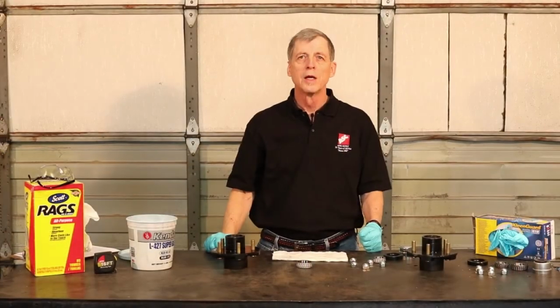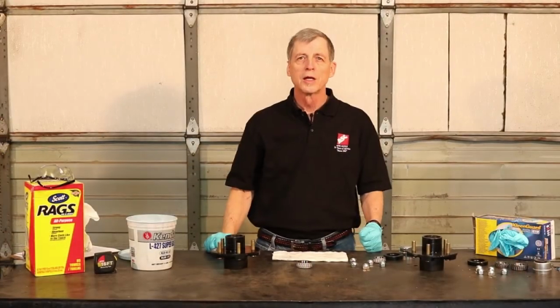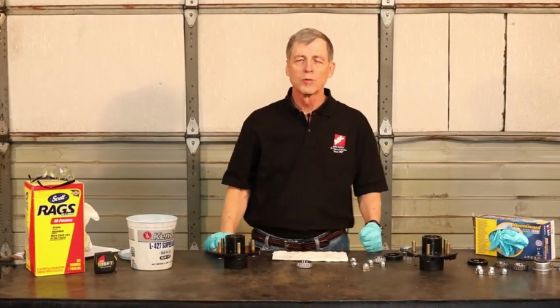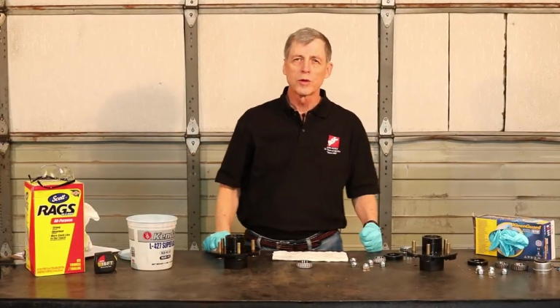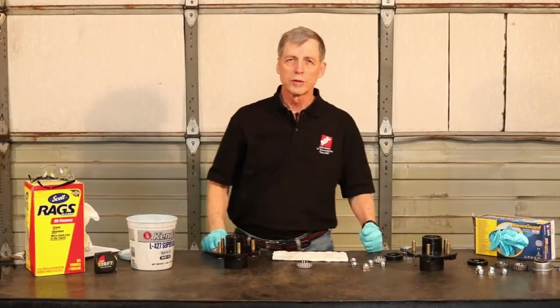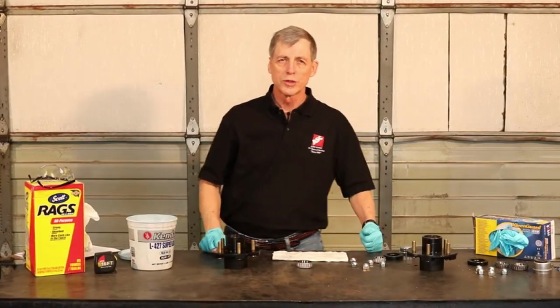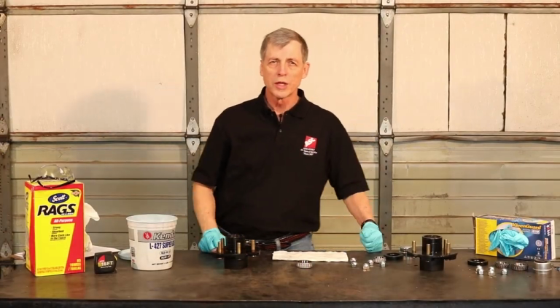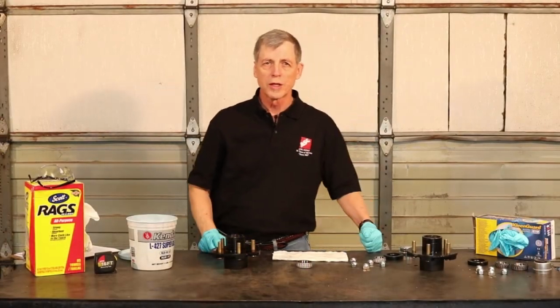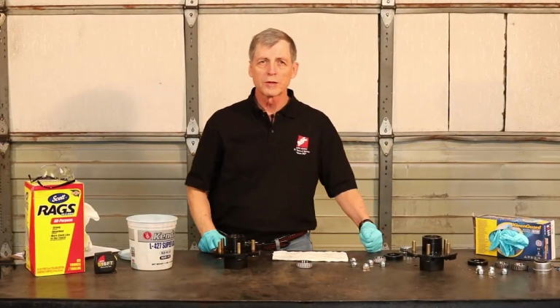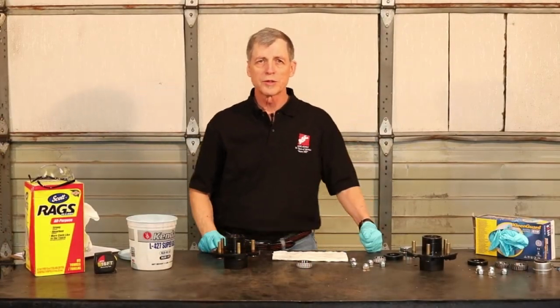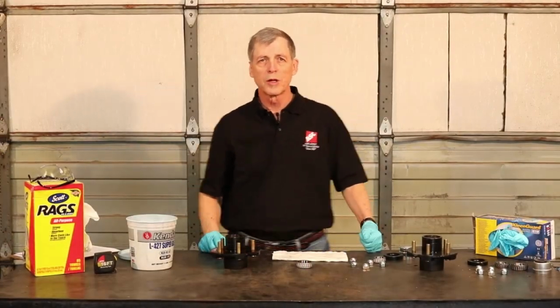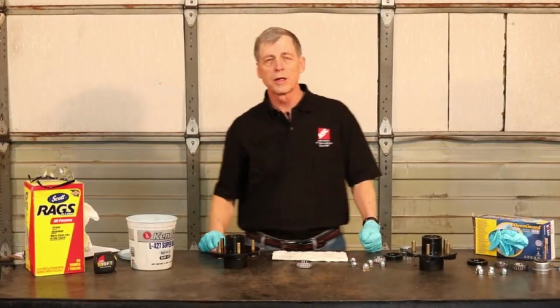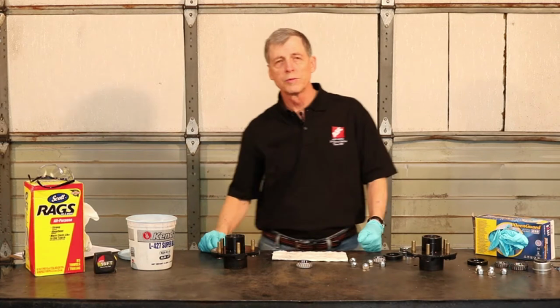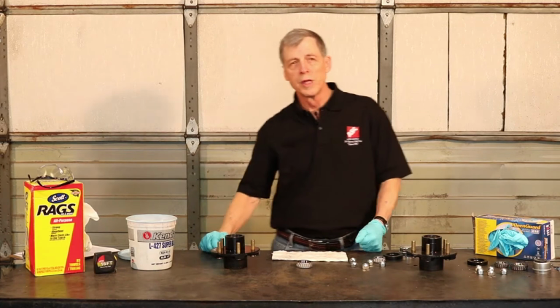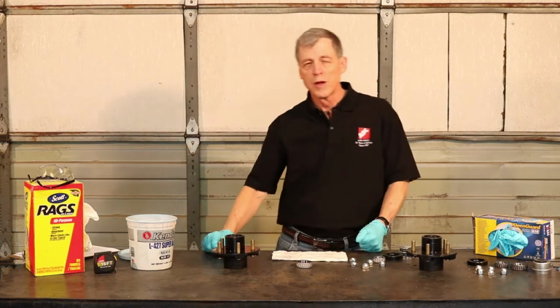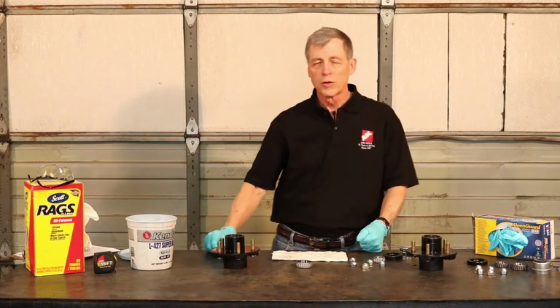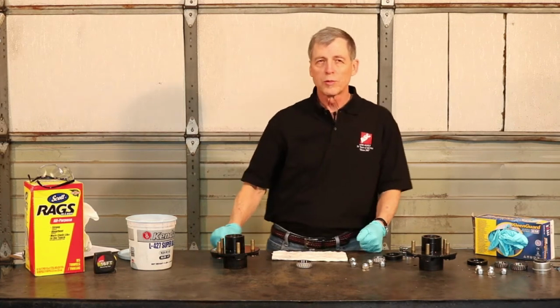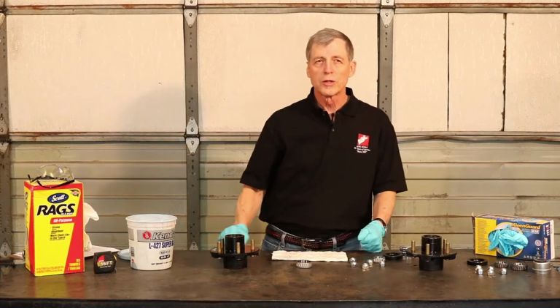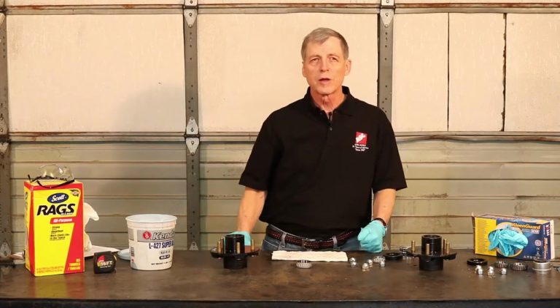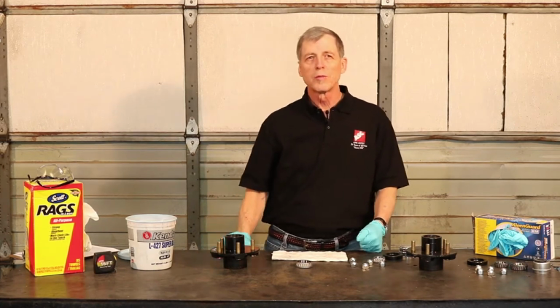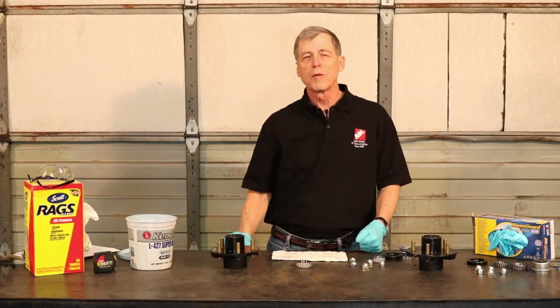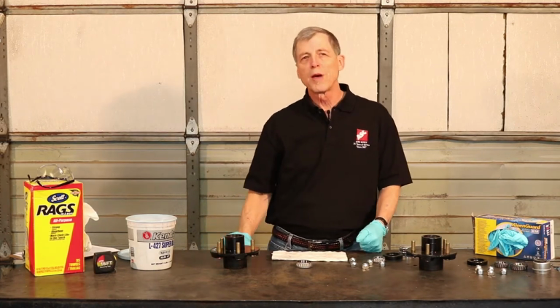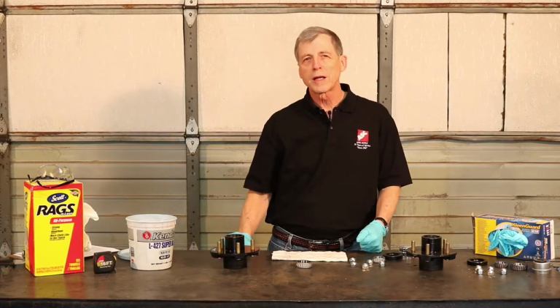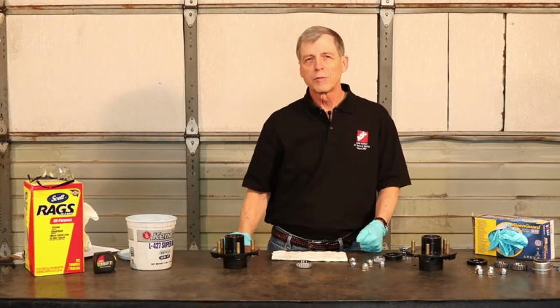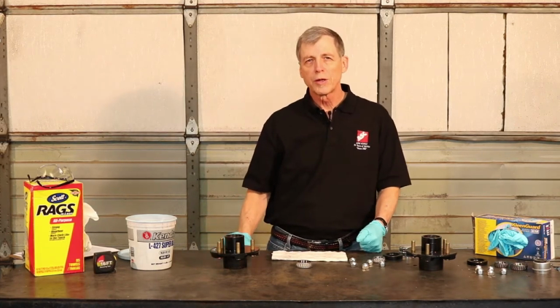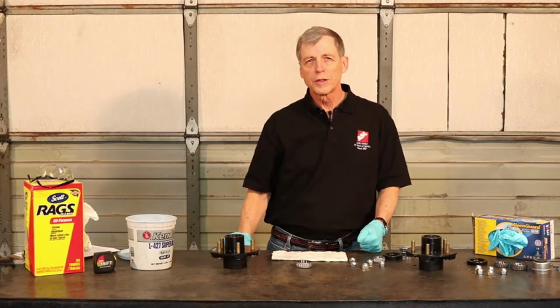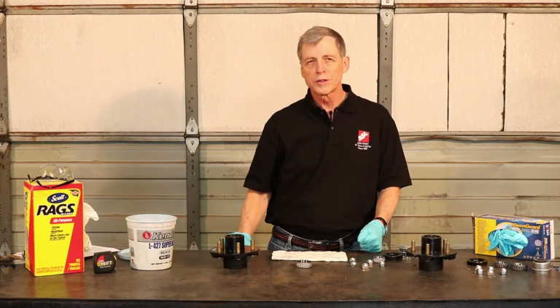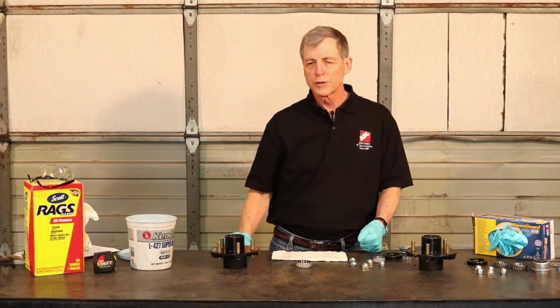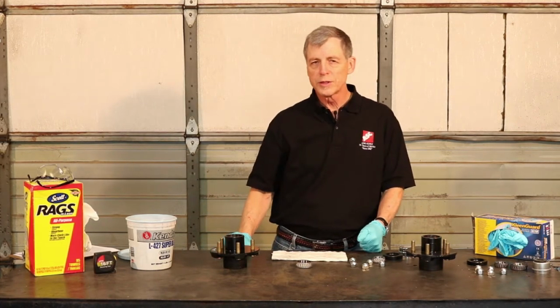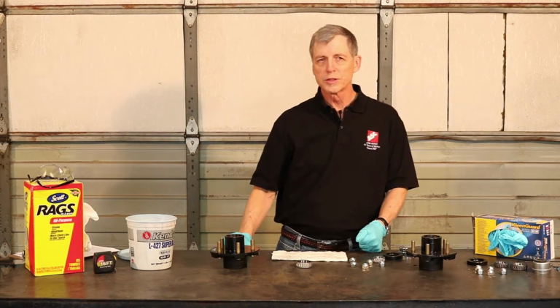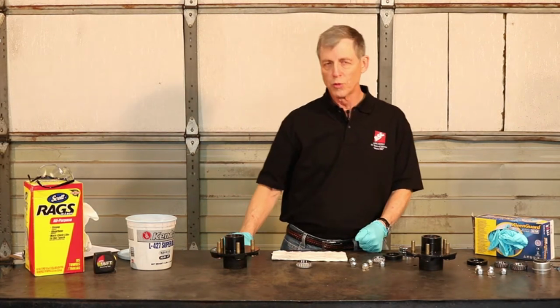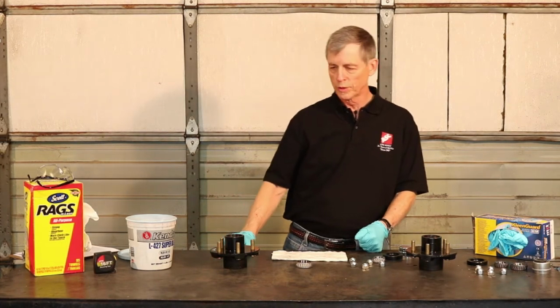Good morning, this is John at Agri-Supply. We're going to be talking about packing bearings in grease this morning.